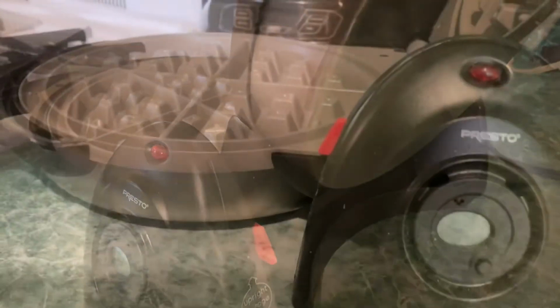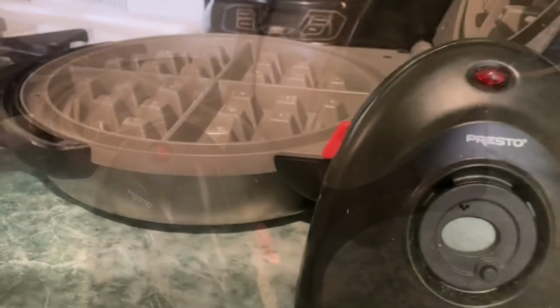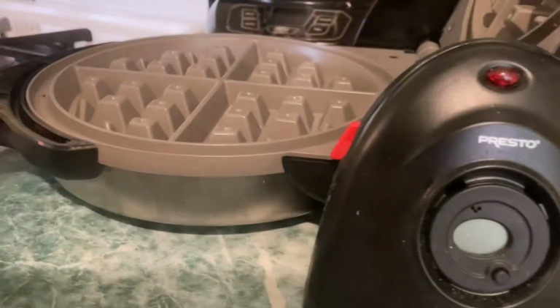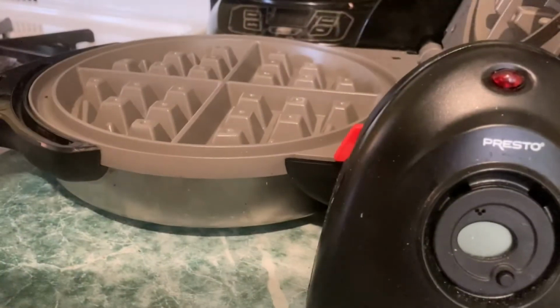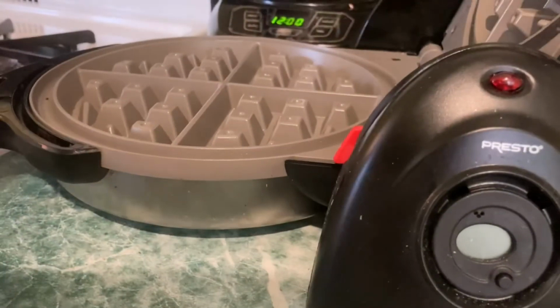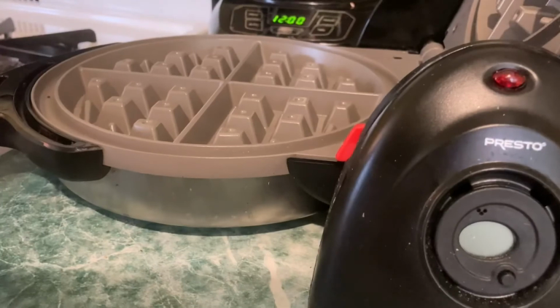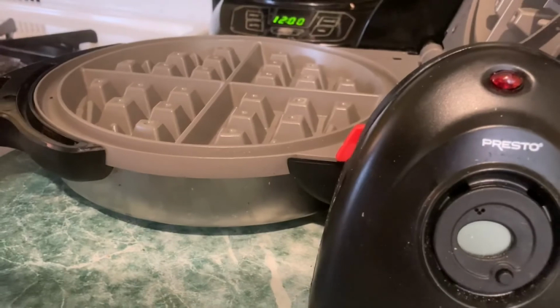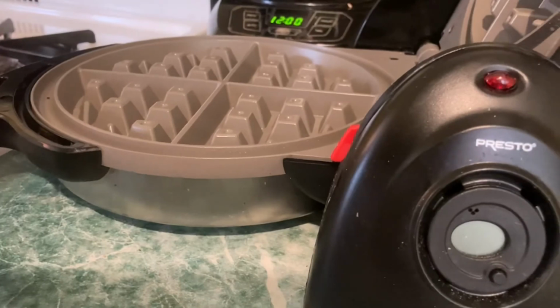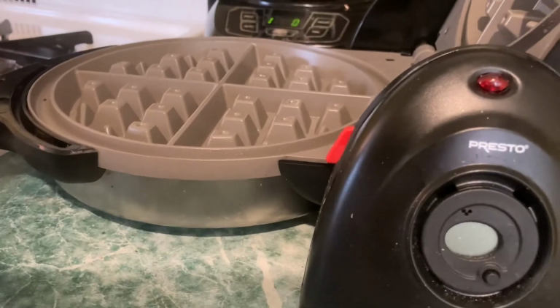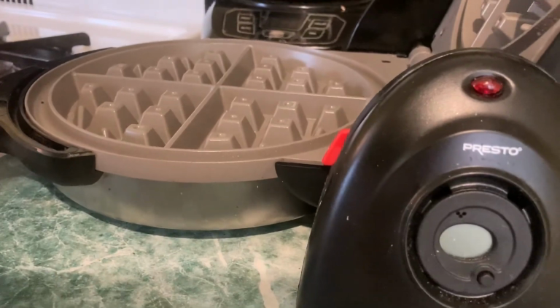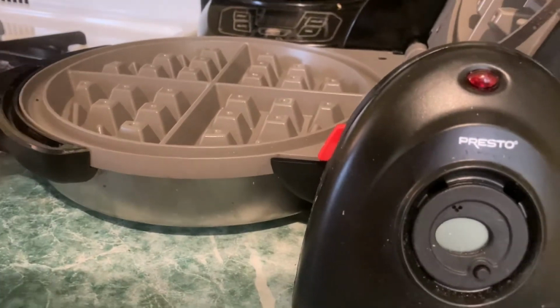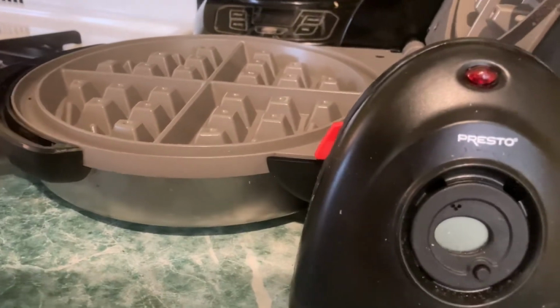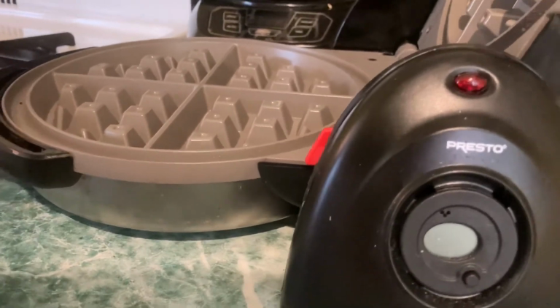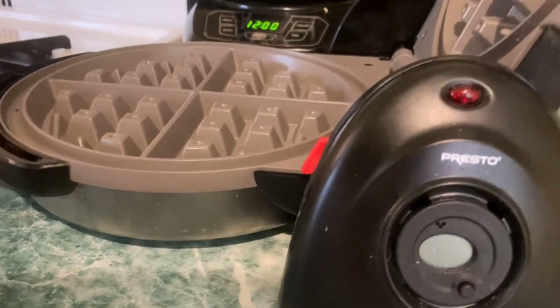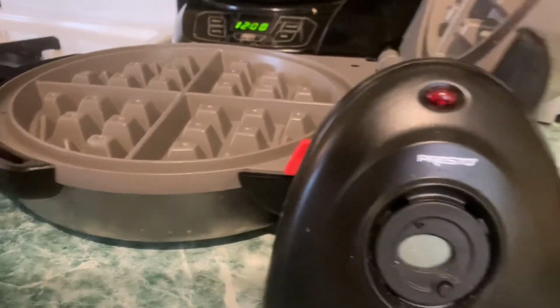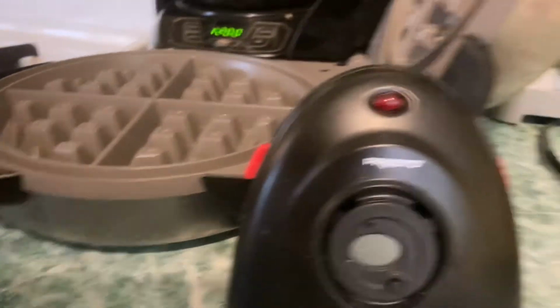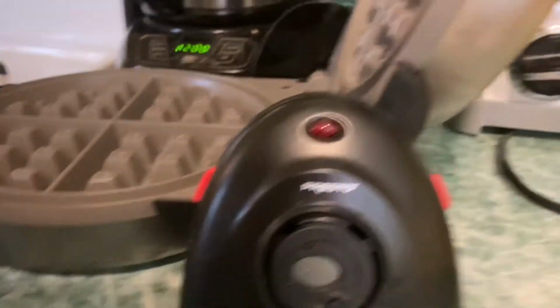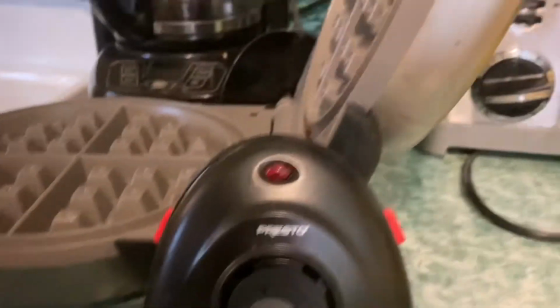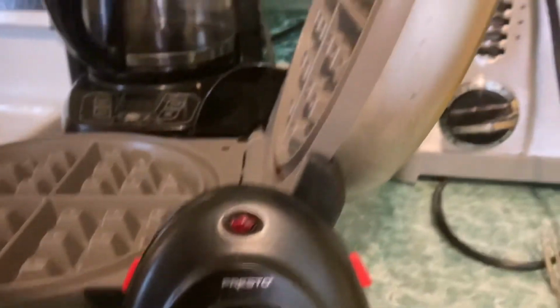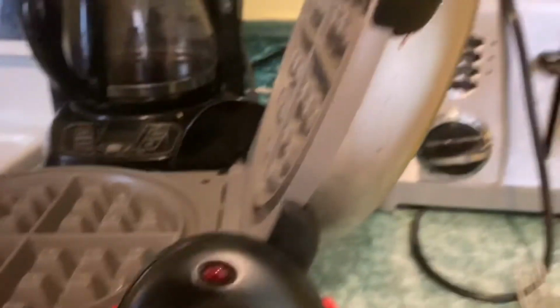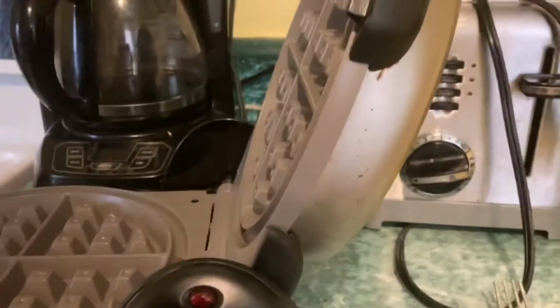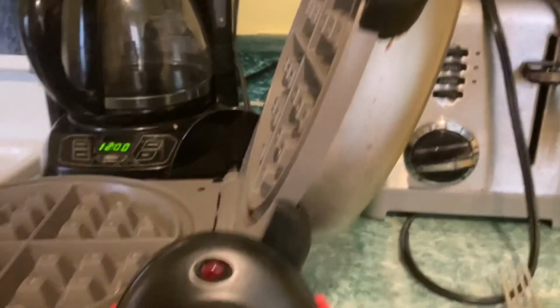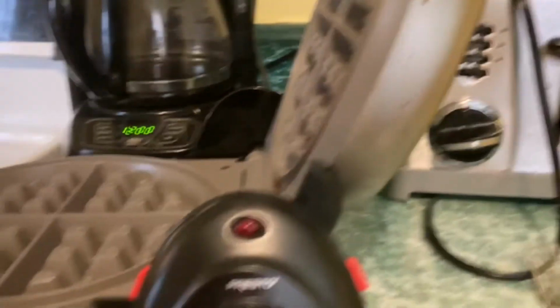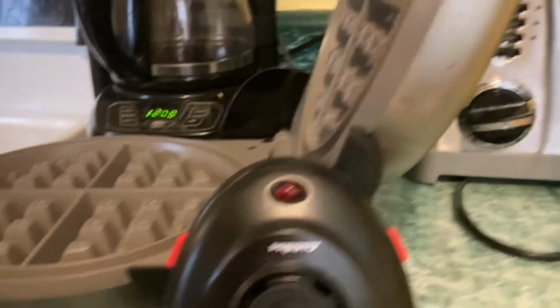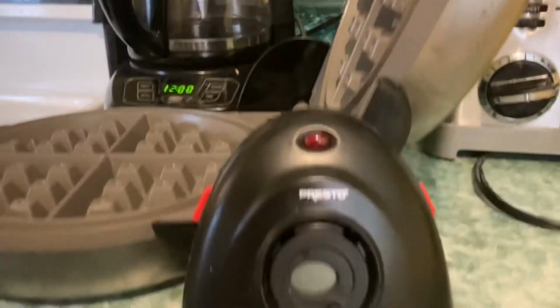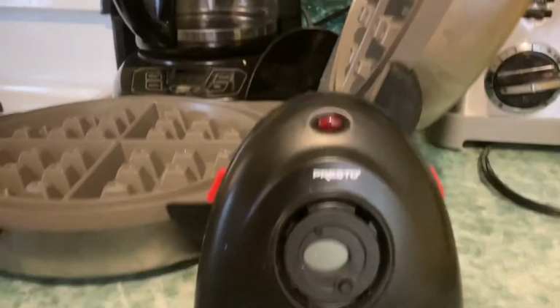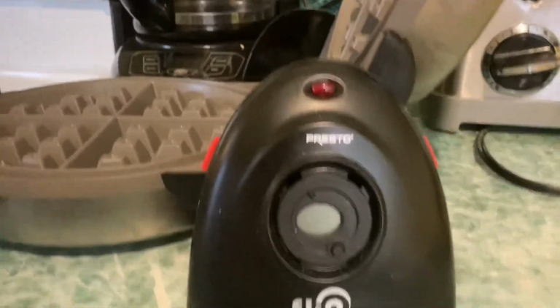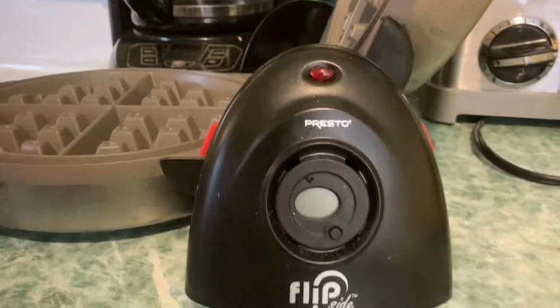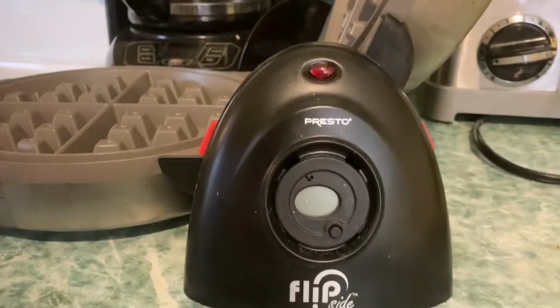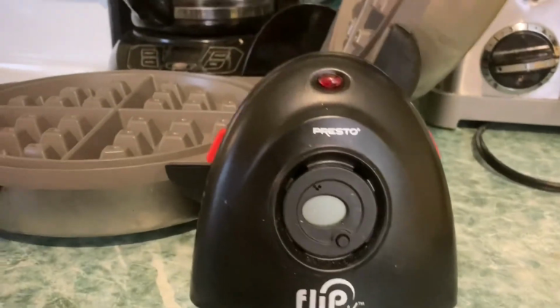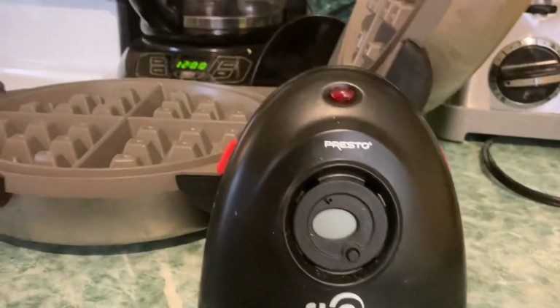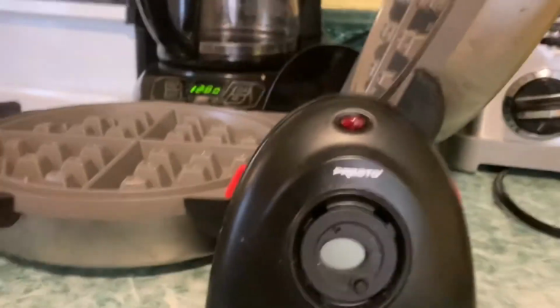All in all, I think this waffle iron is really great. And I hope you enjoy the video.